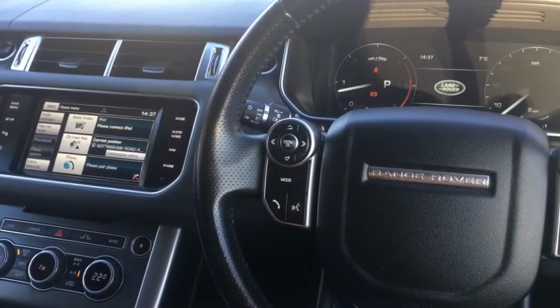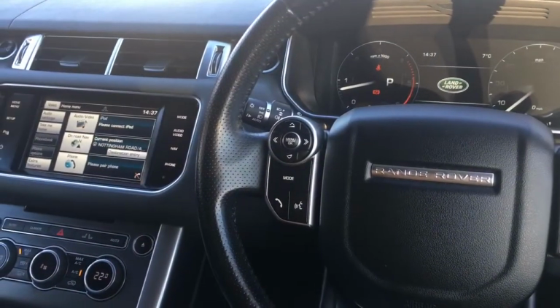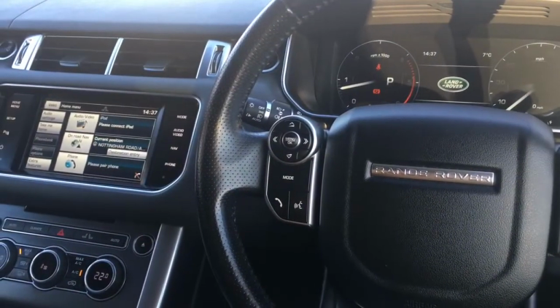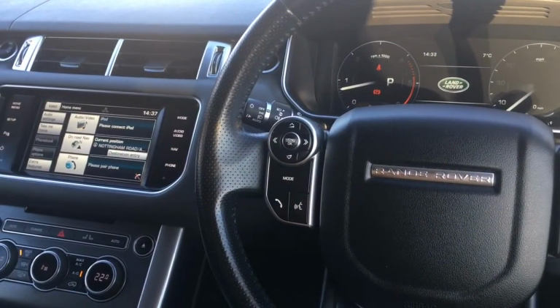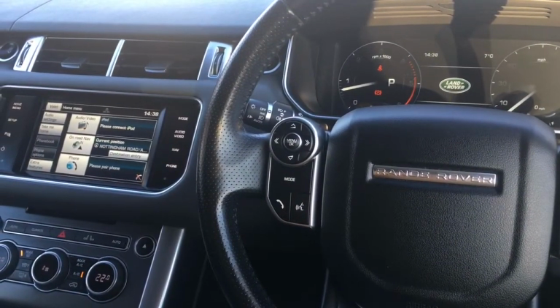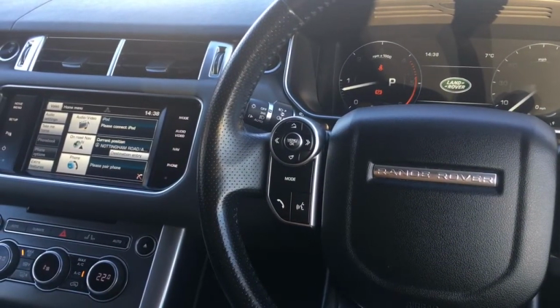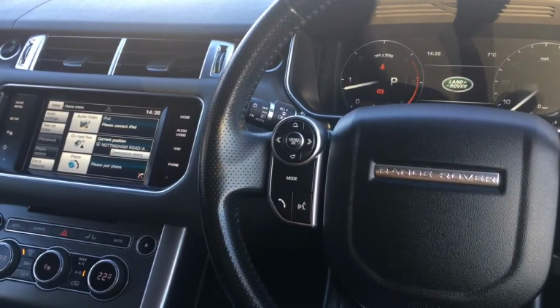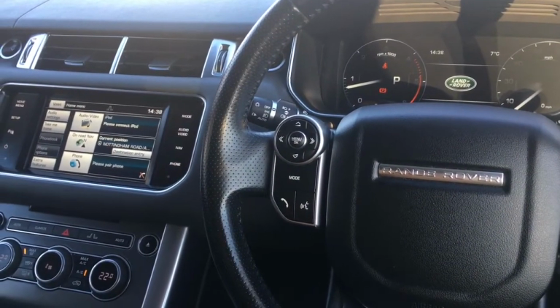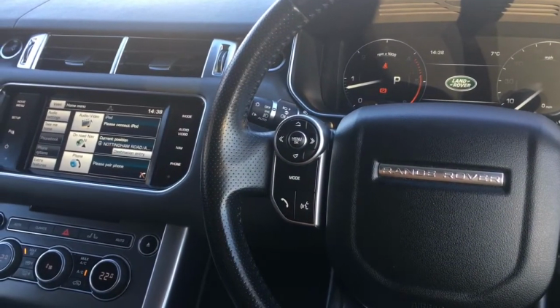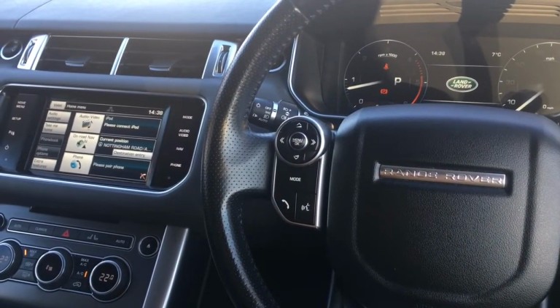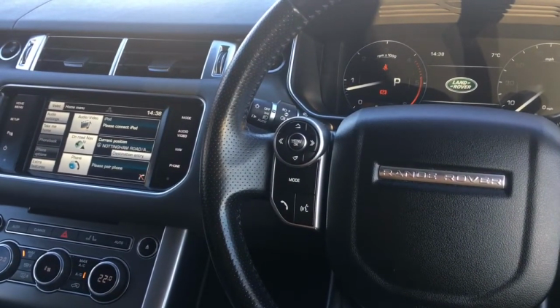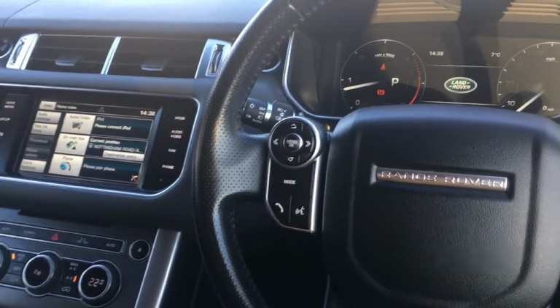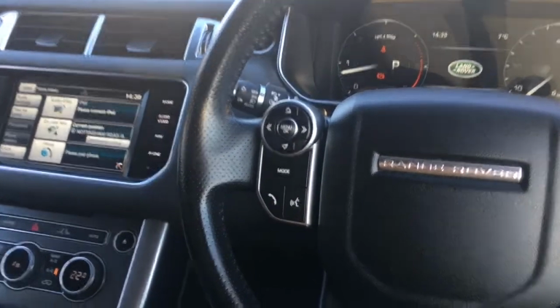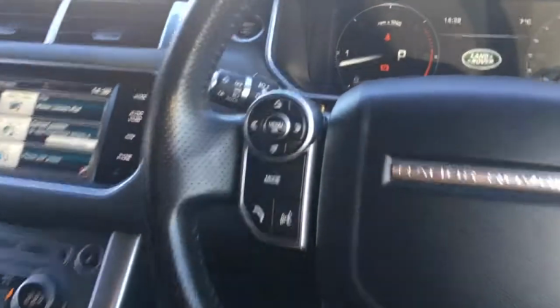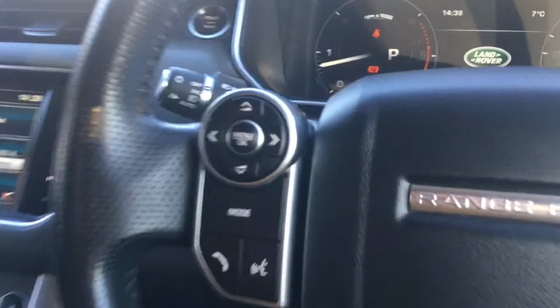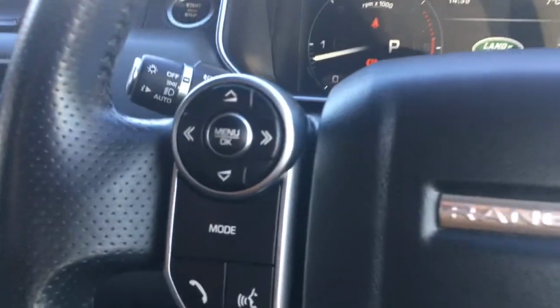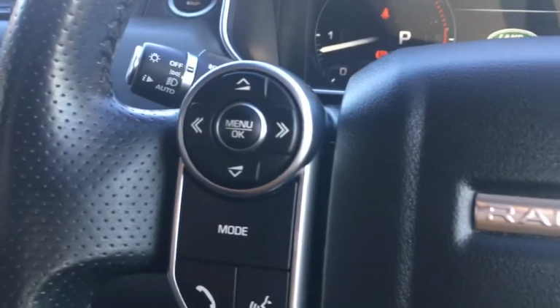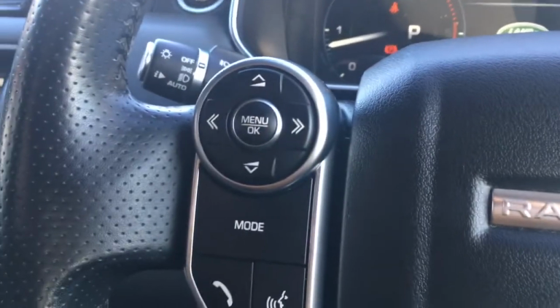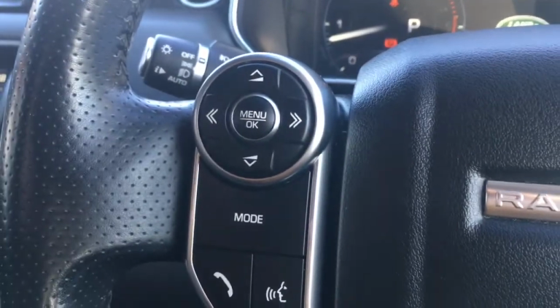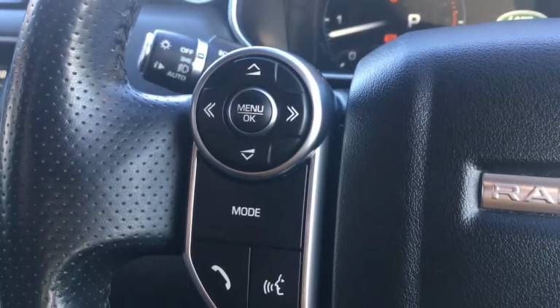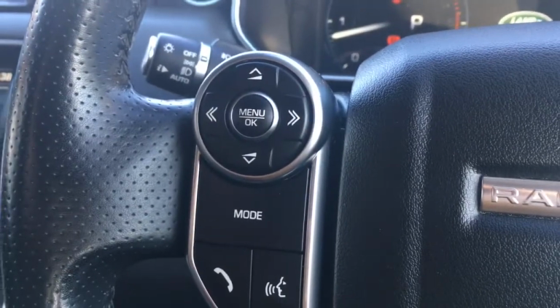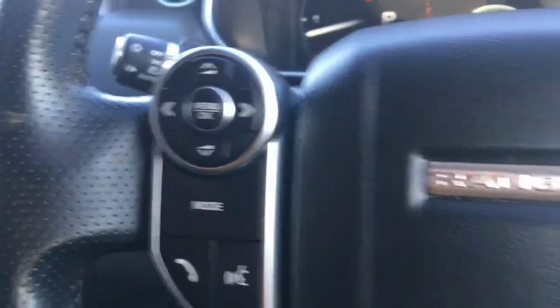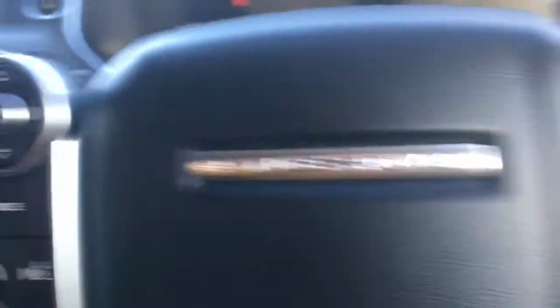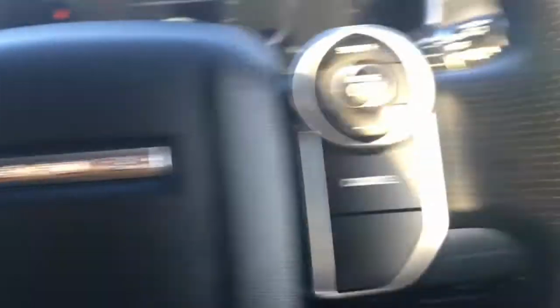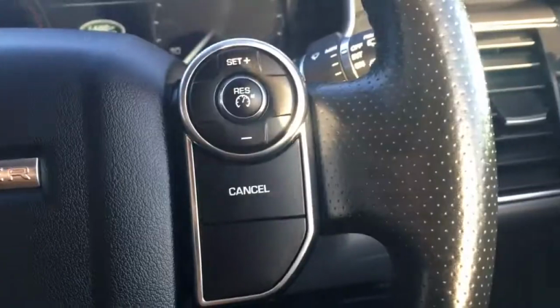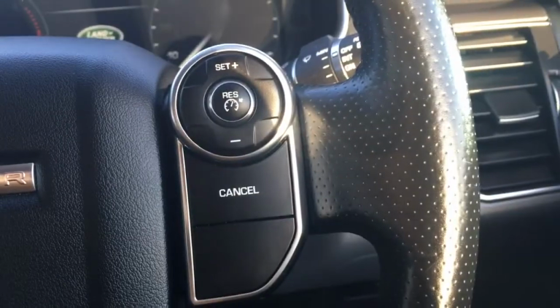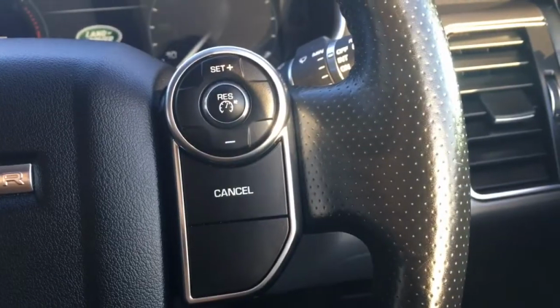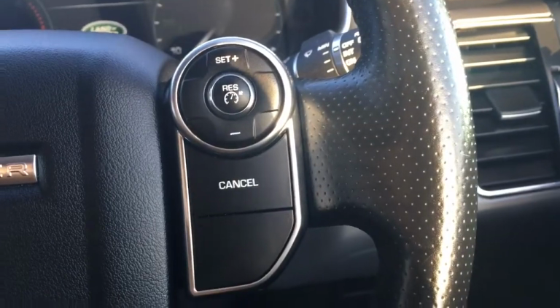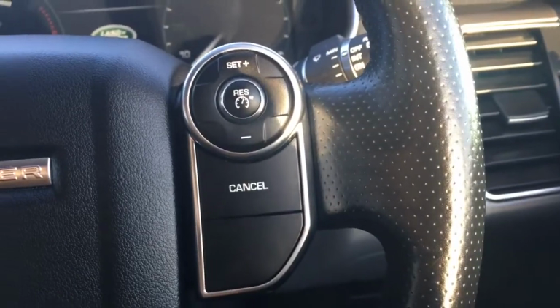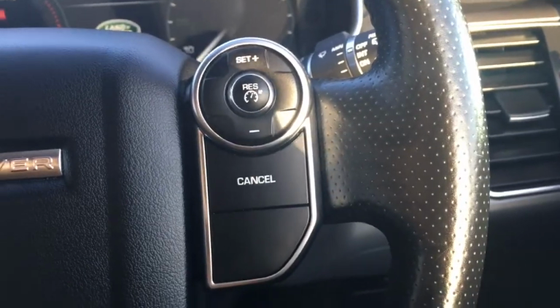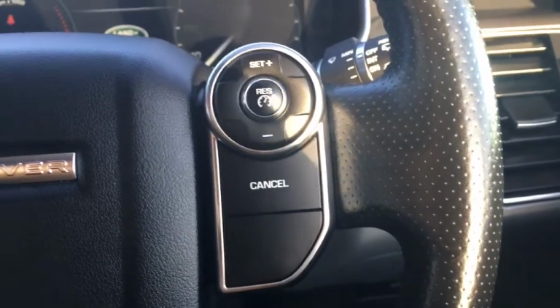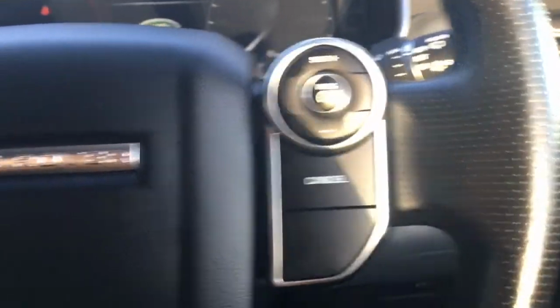So now I'm just going to give a brief overview of the interior of the car. I've got some audio volume controls just there and we've got the cruise control over there.